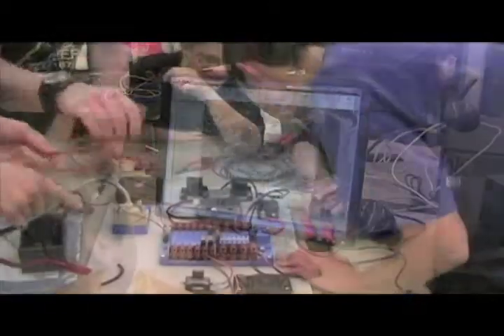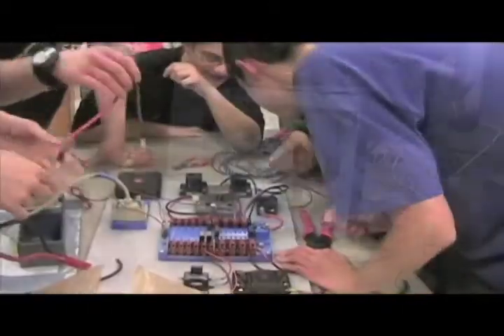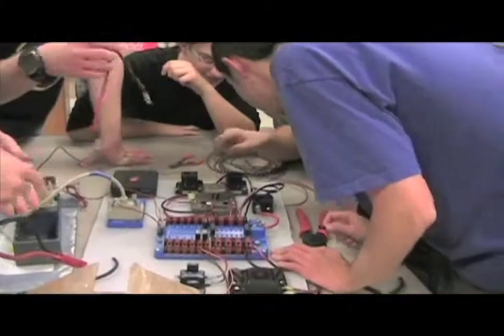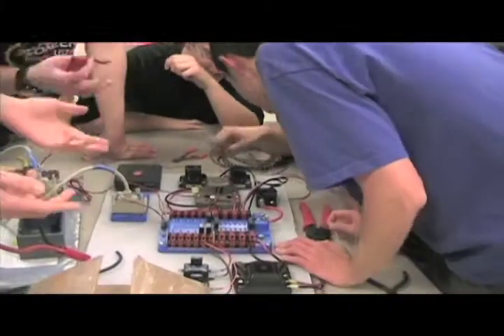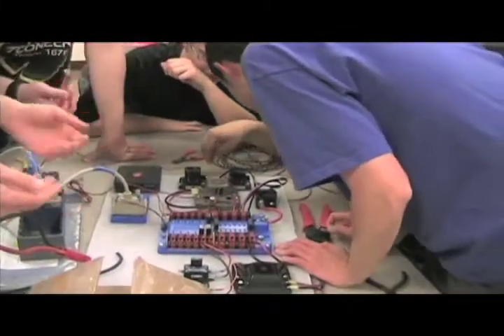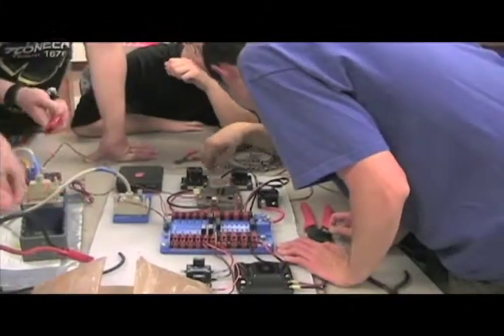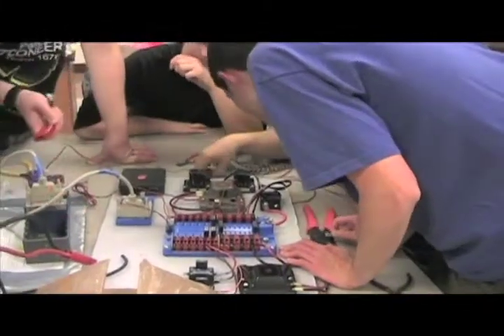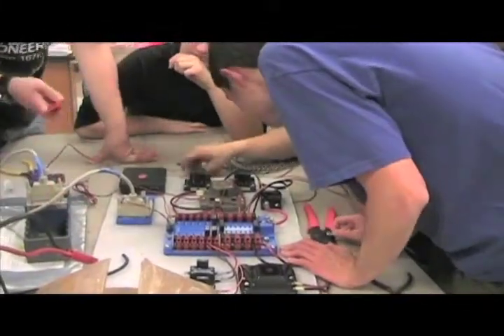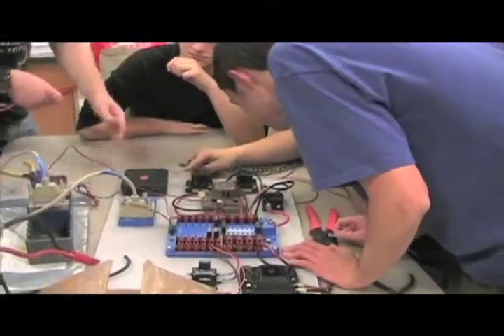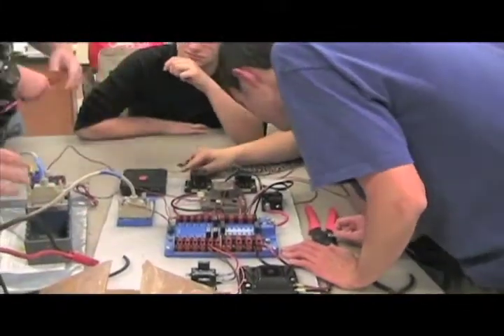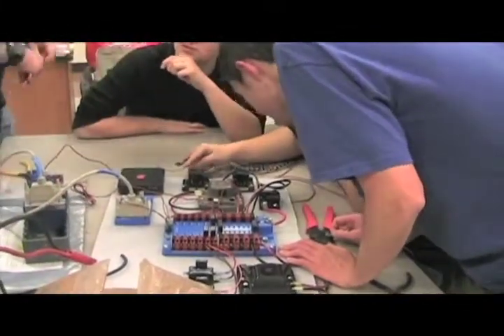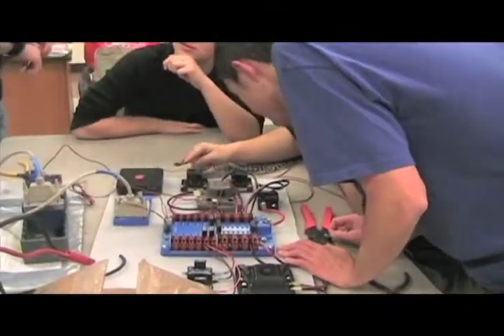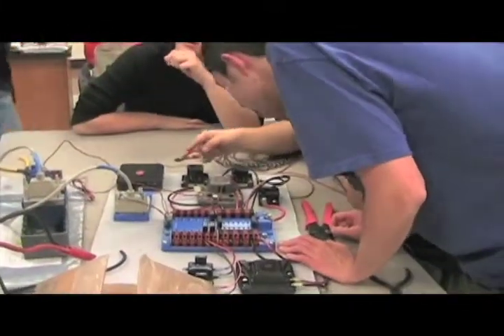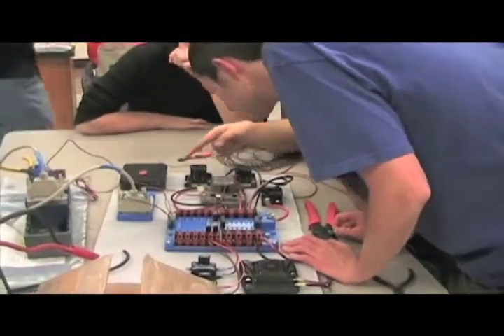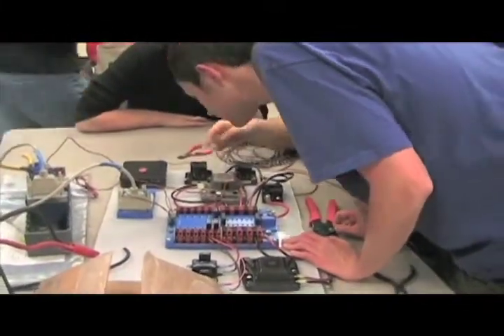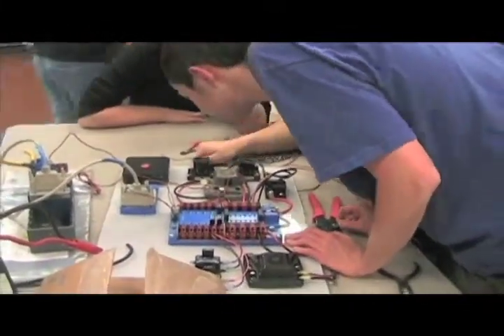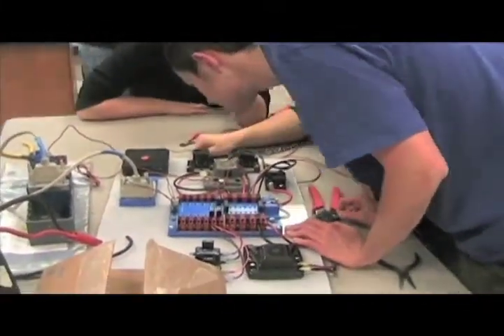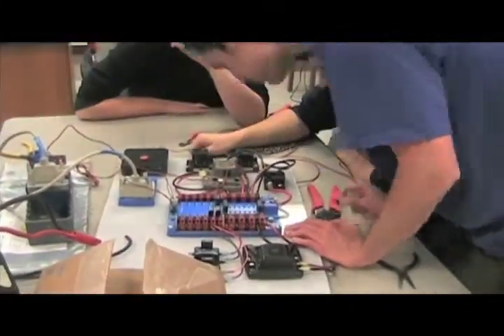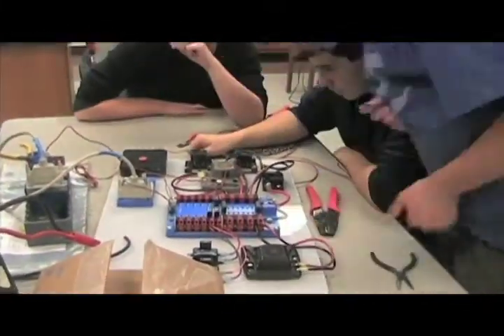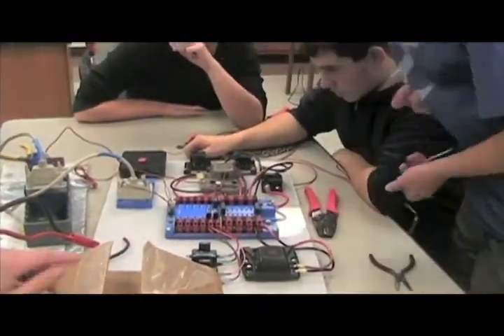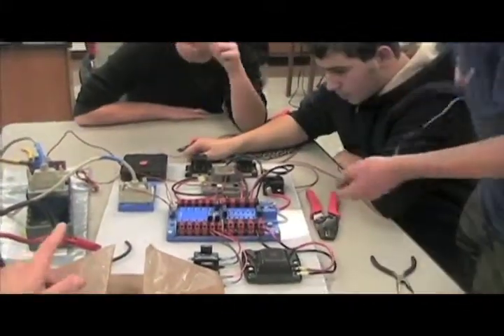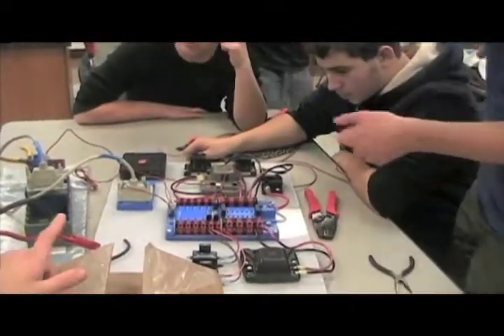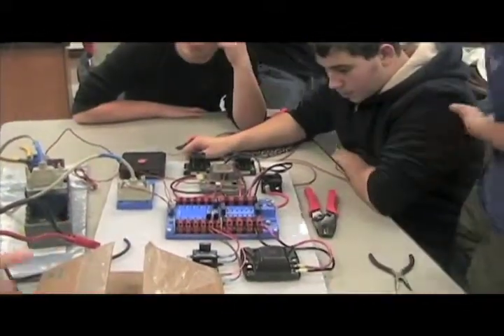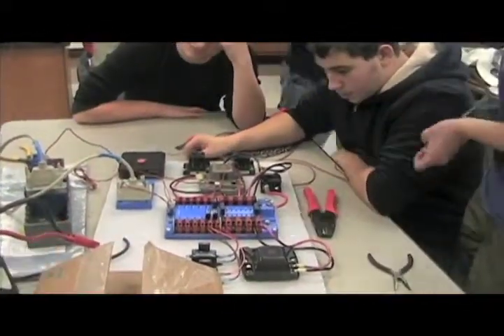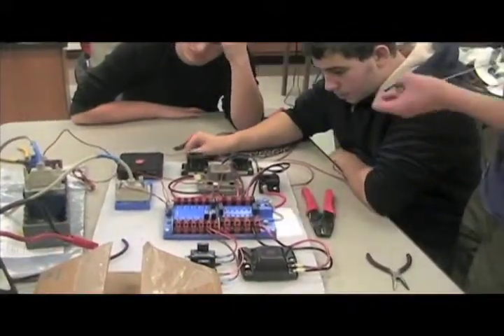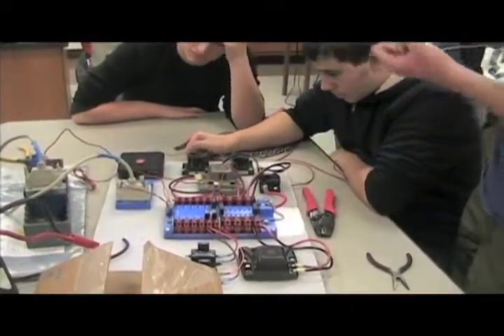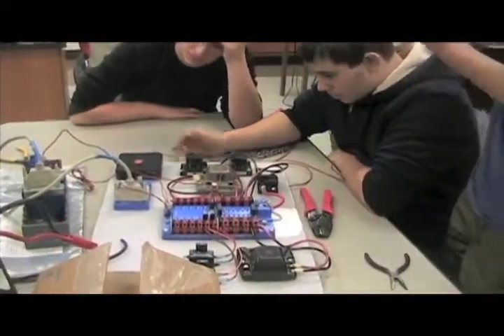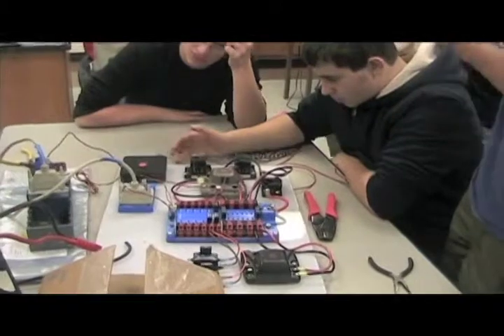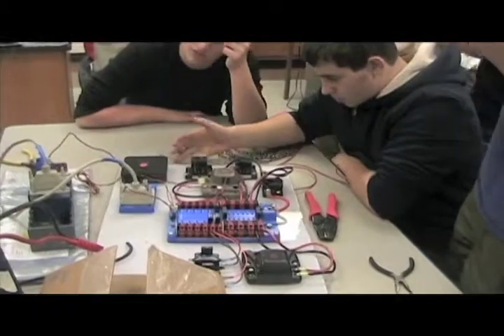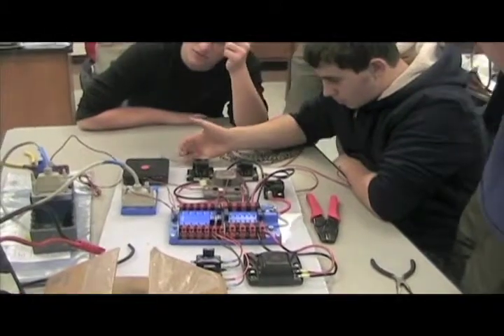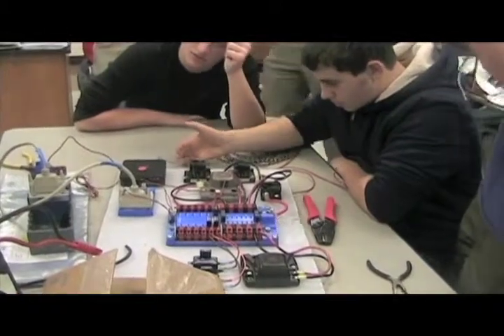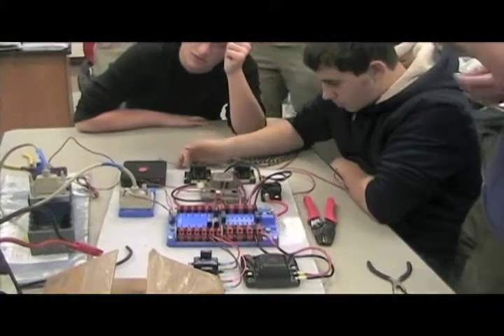The electrical team members learn the basics of wiring the robot. They are taught the essentials such as how to insulate wires, crimp, and solder.